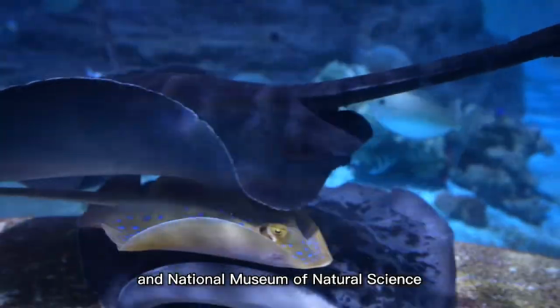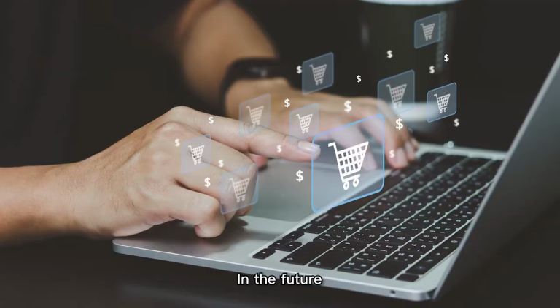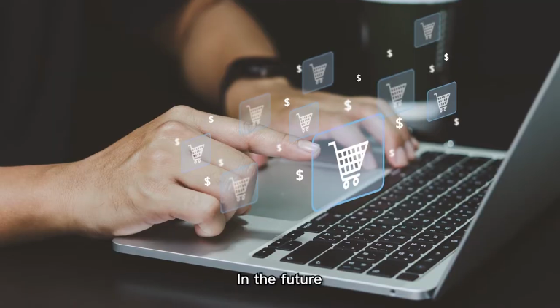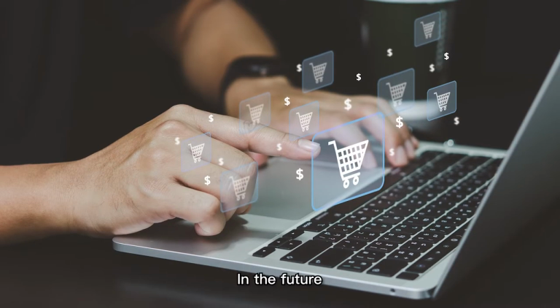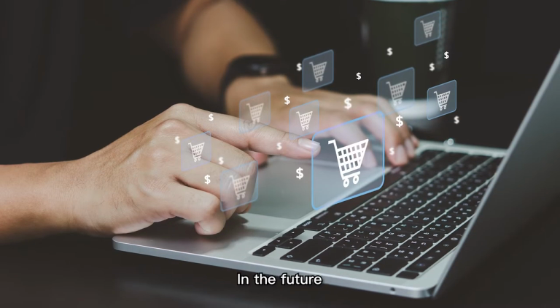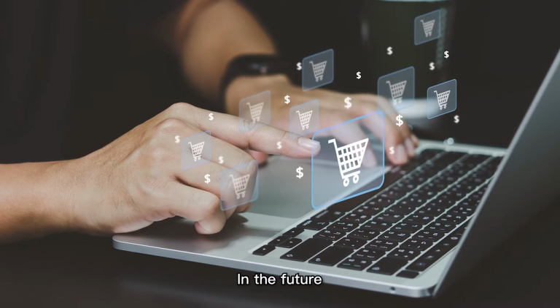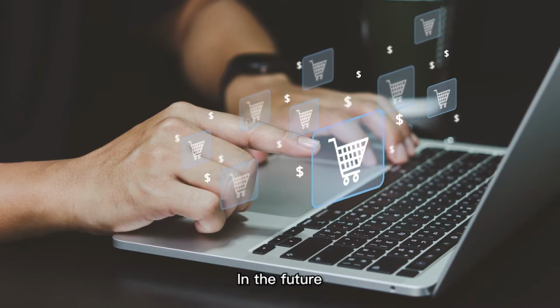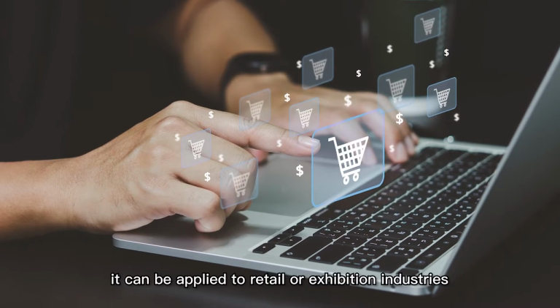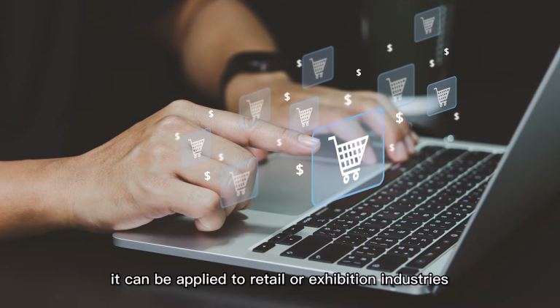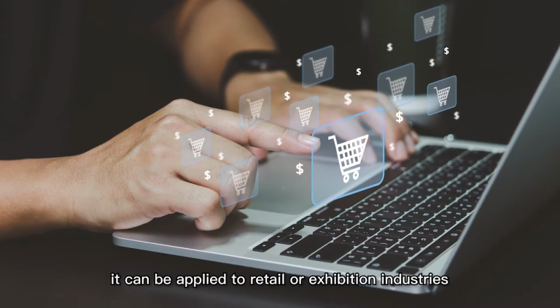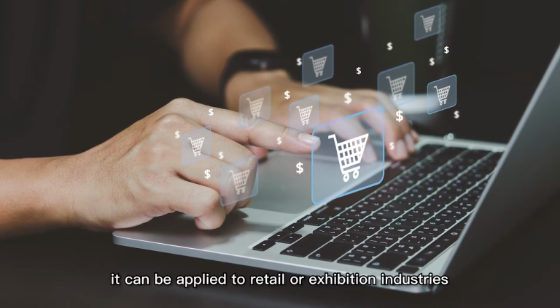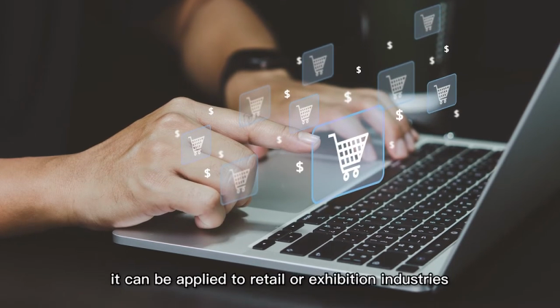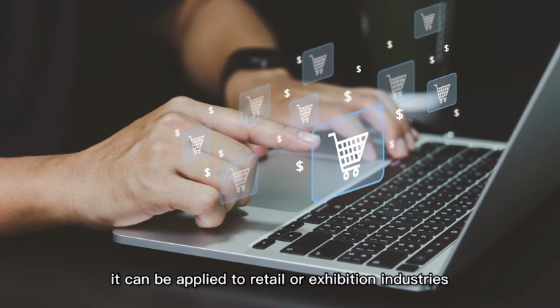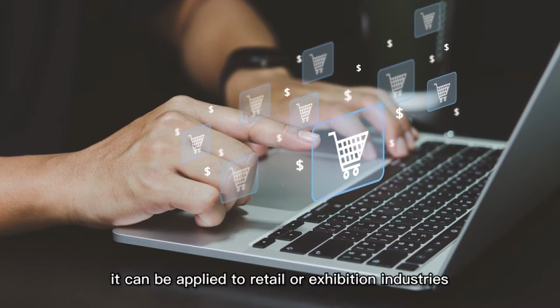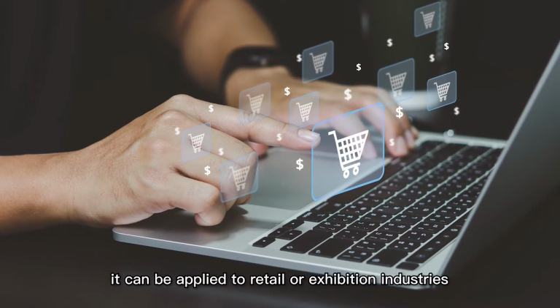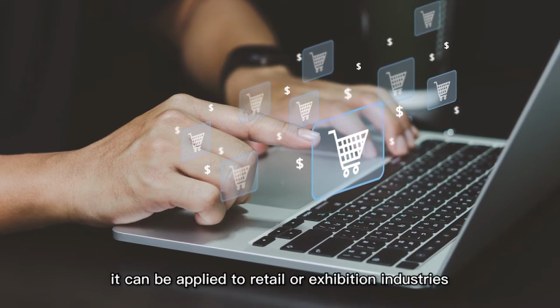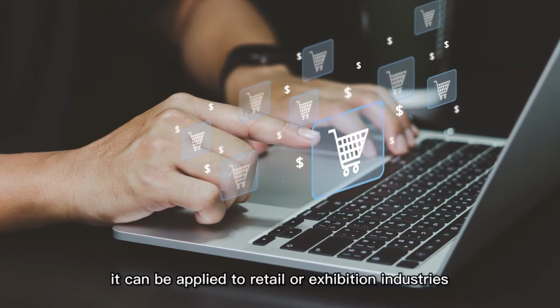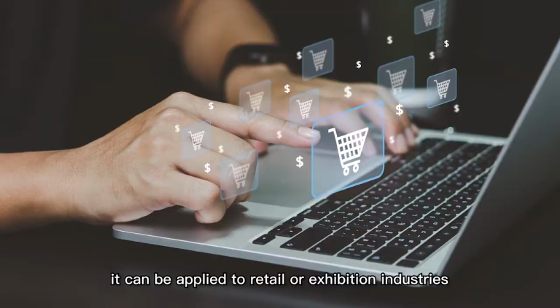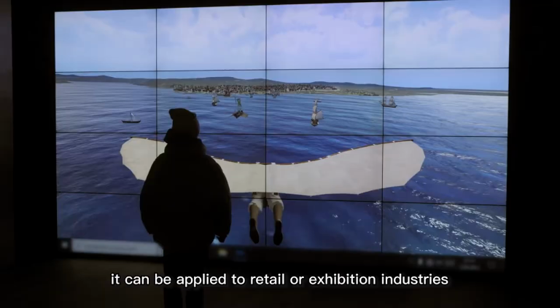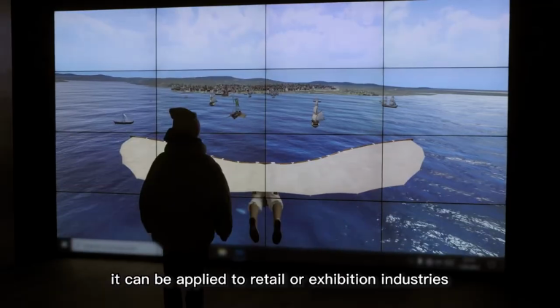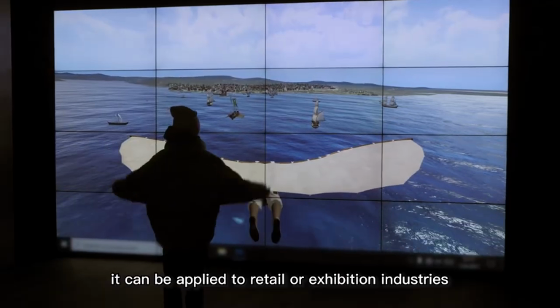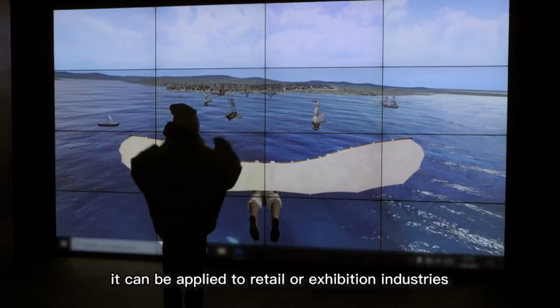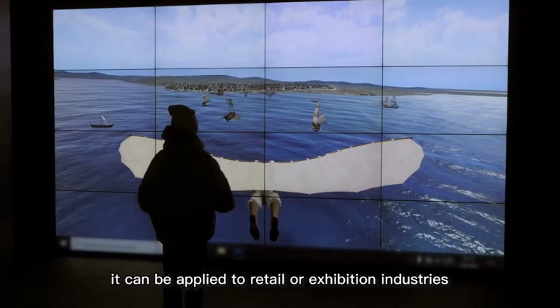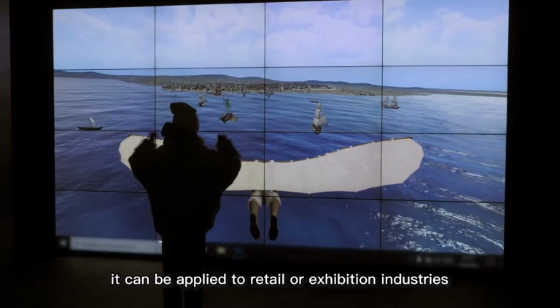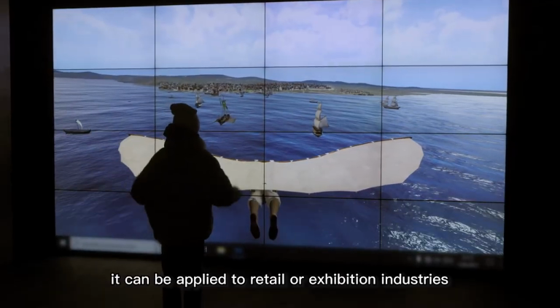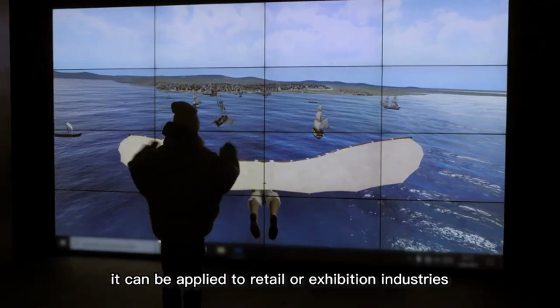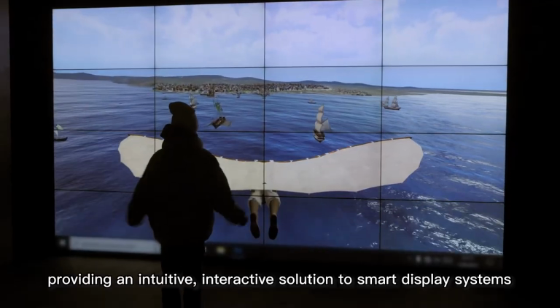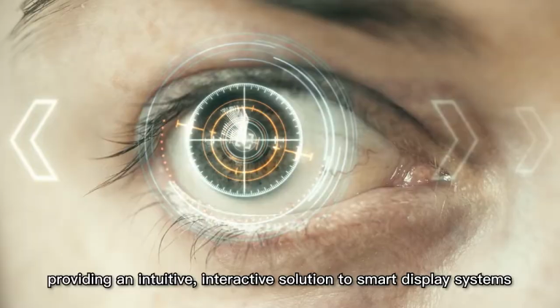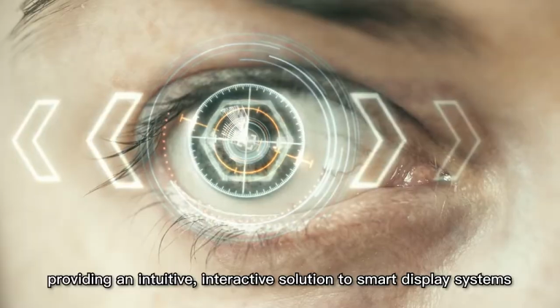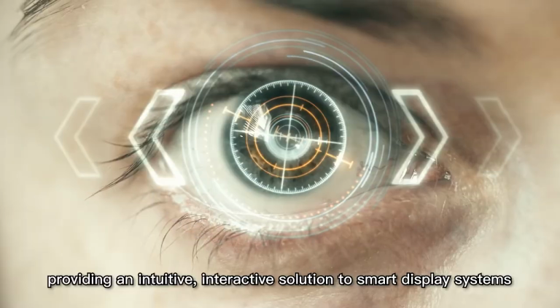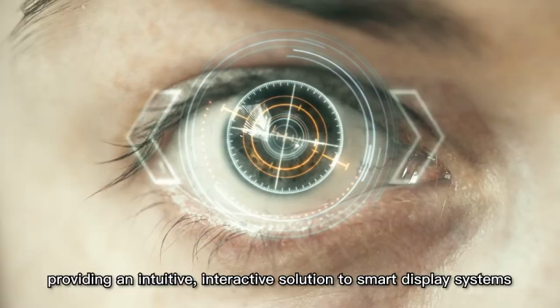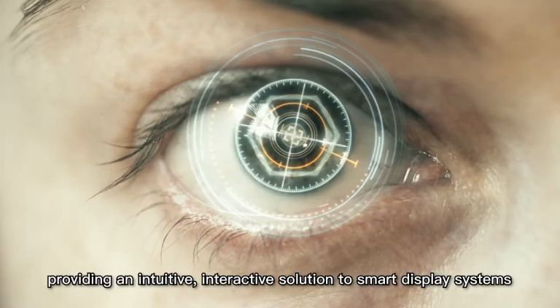In the future, it can be applied to retail or exhibition industries, providing an intuitive, interactive solution to smart display systems.